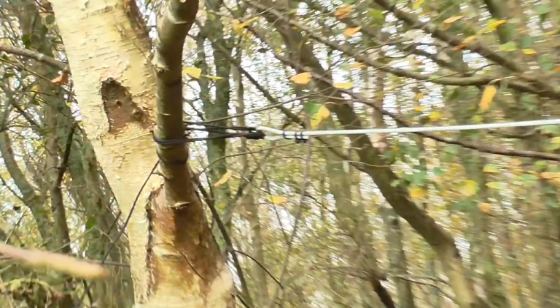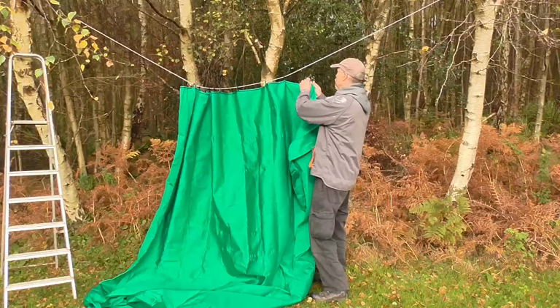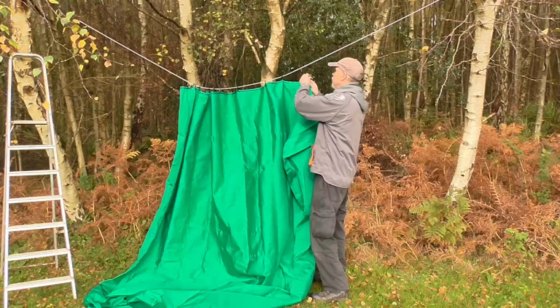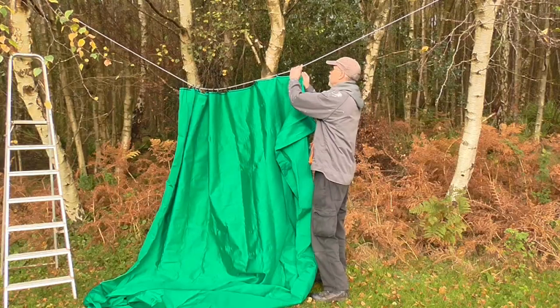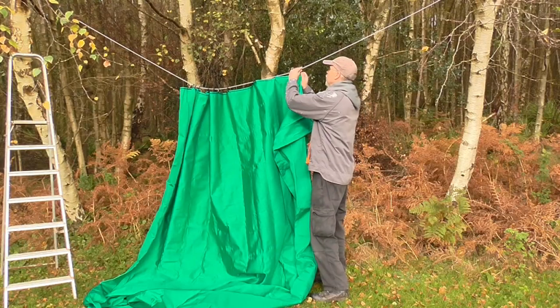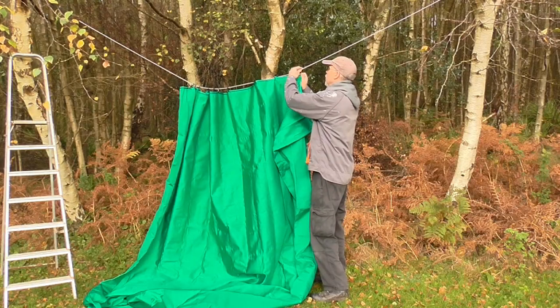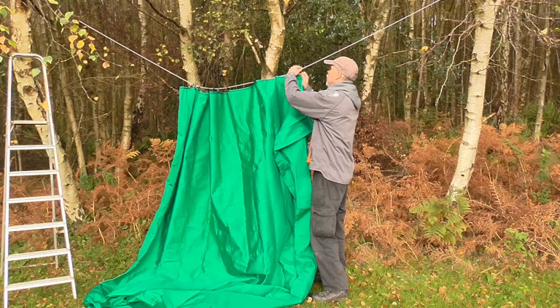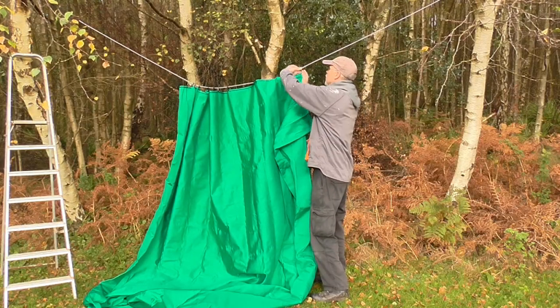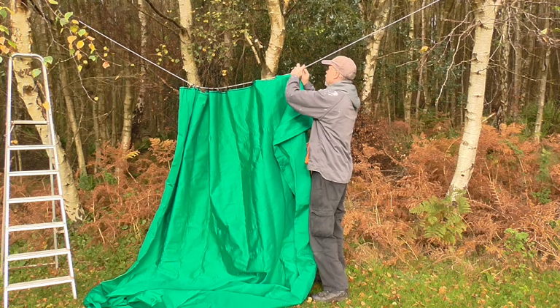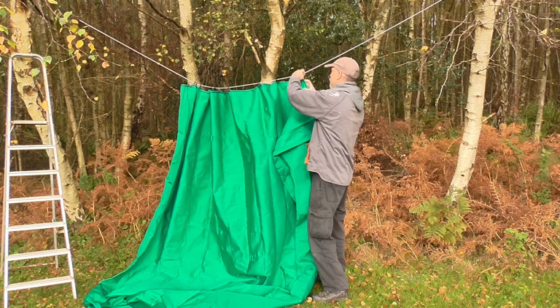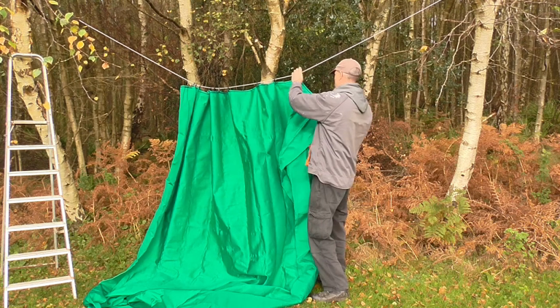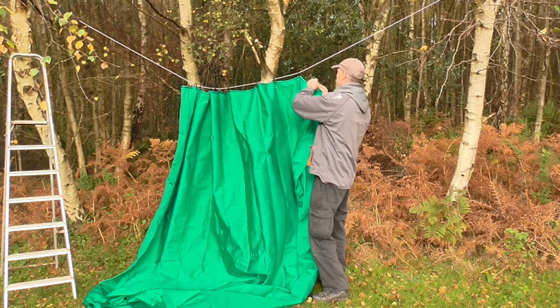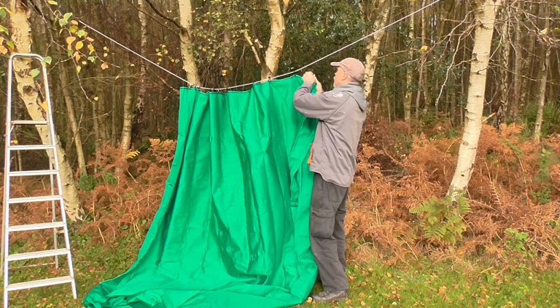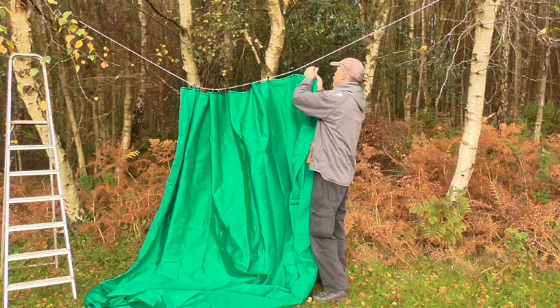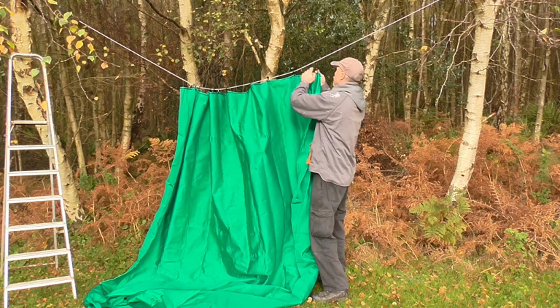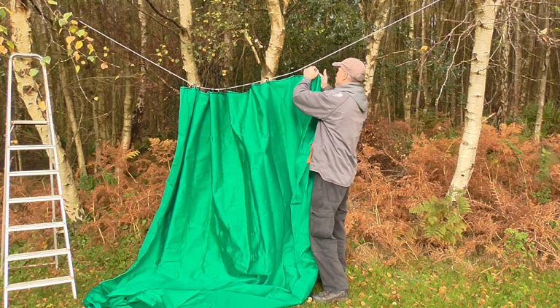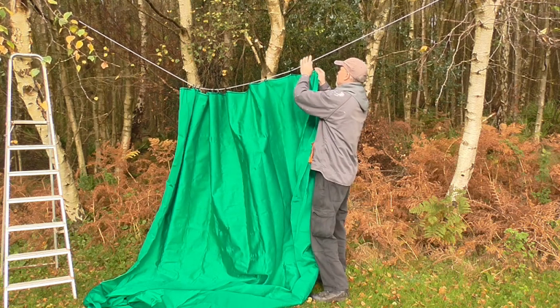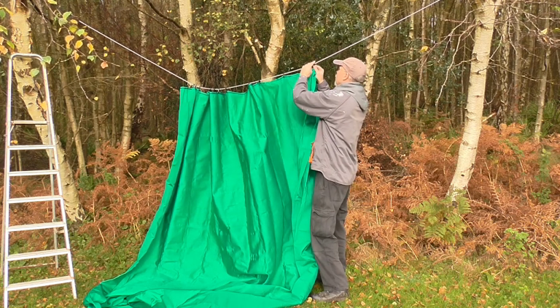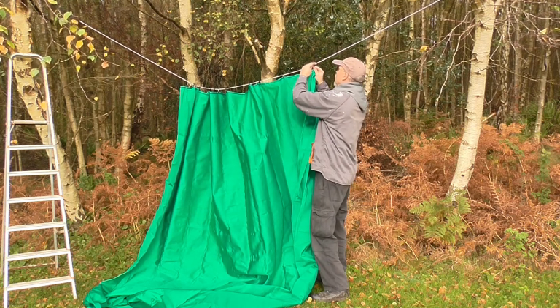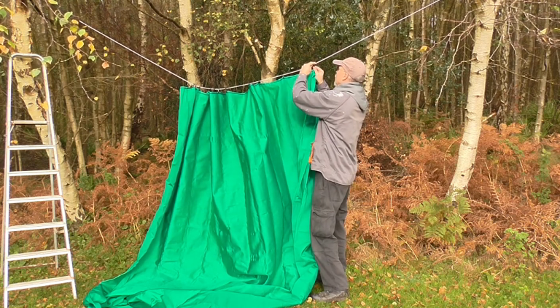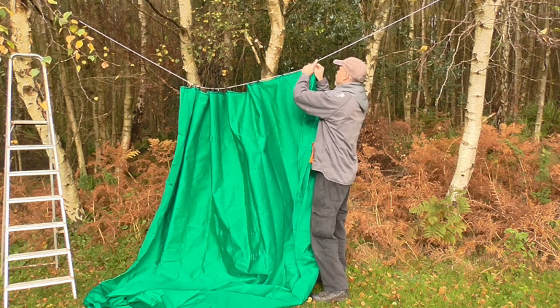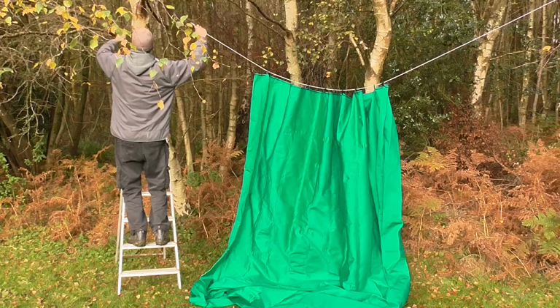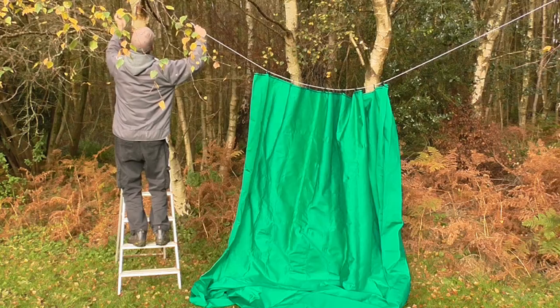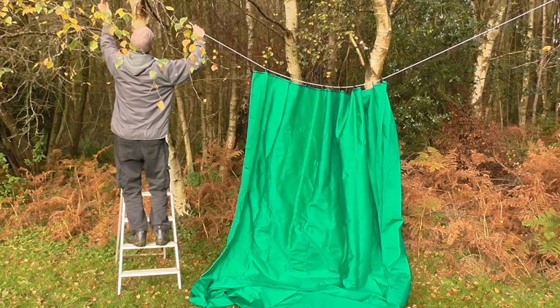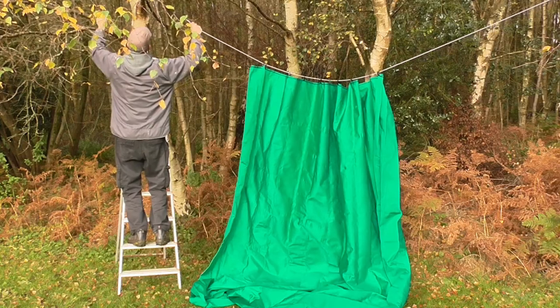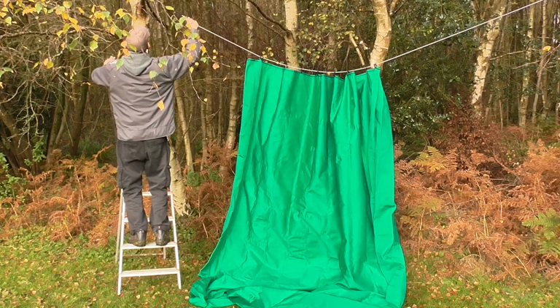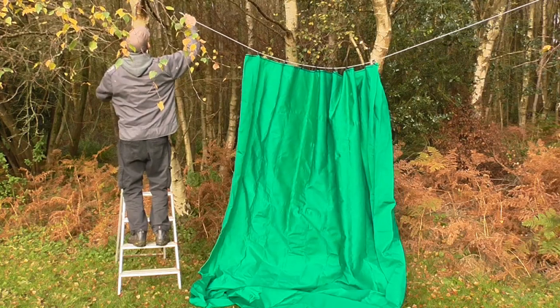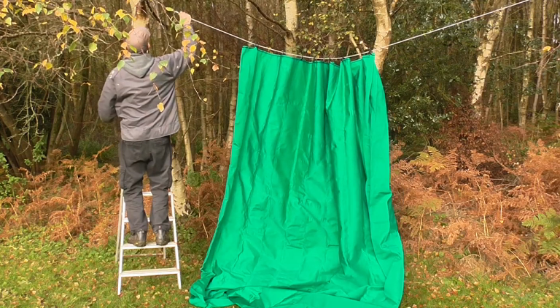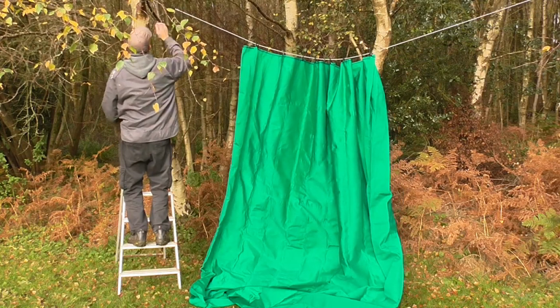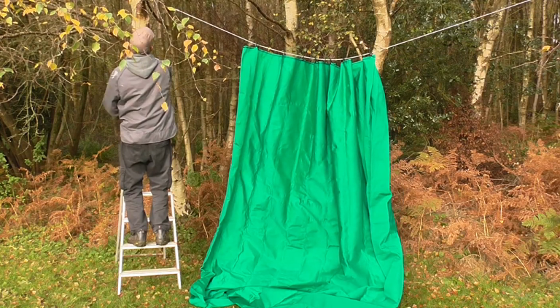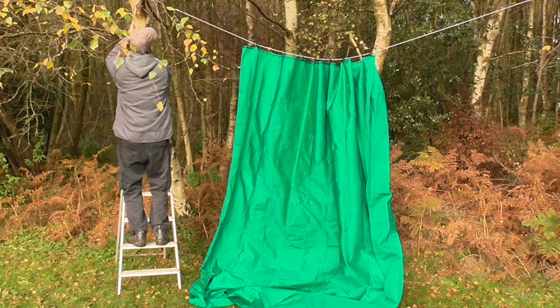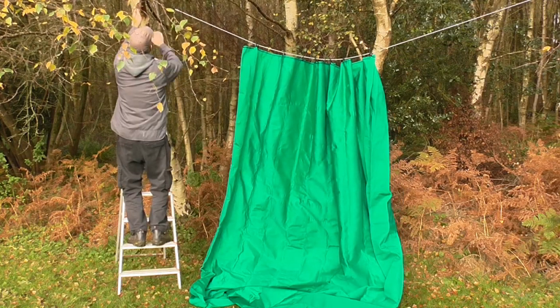I quickly set up the net with the hooks included in the set. Then I pulled it up.